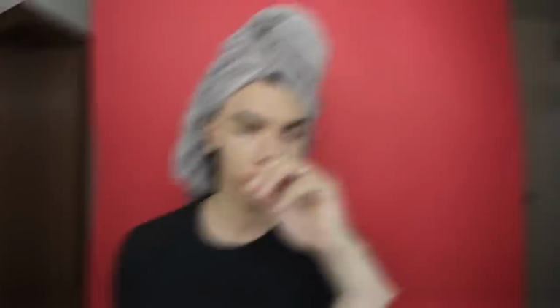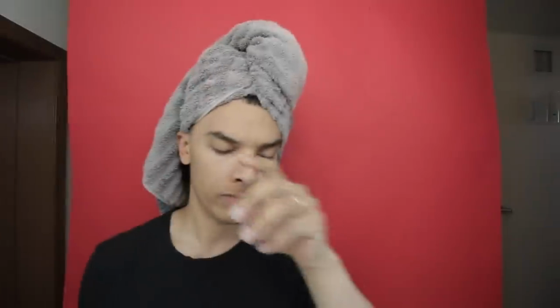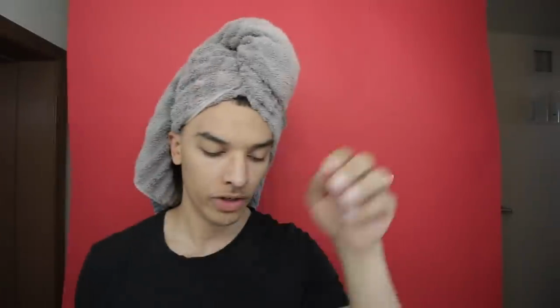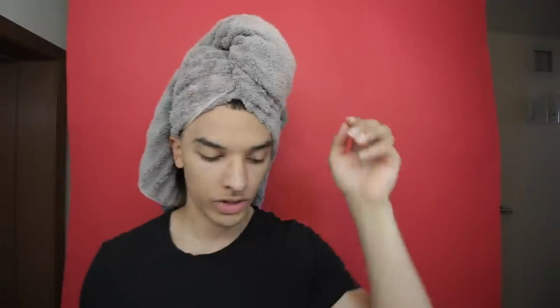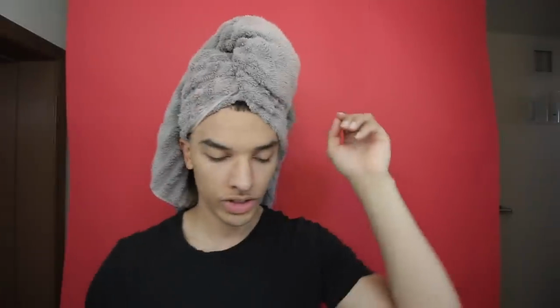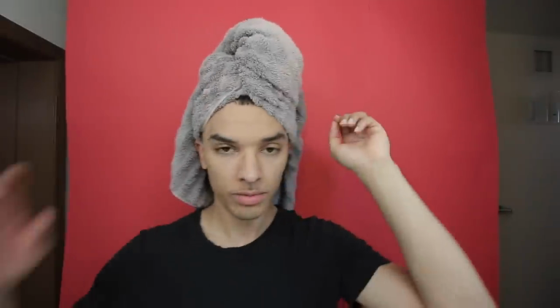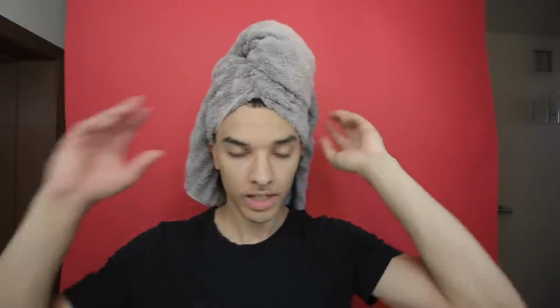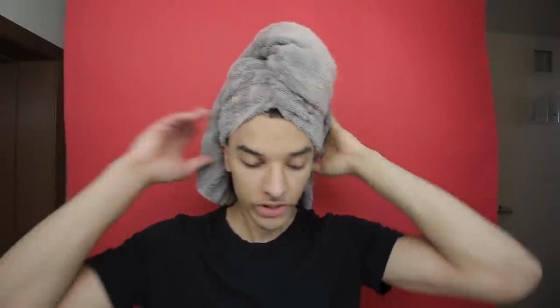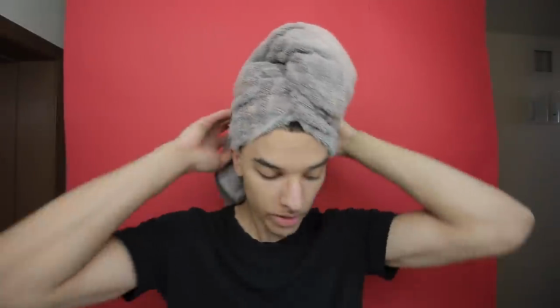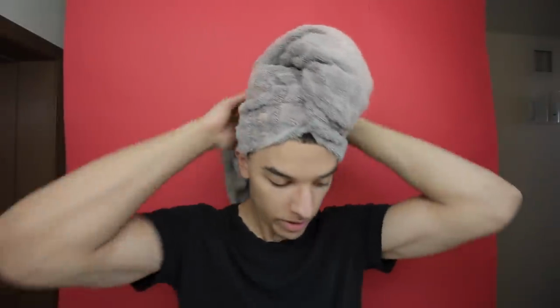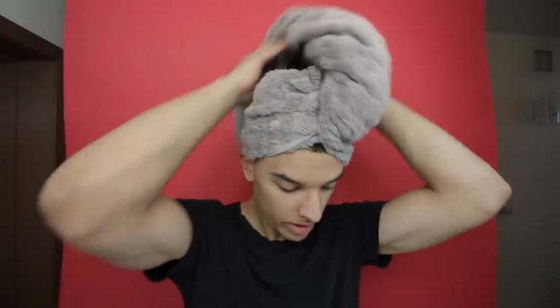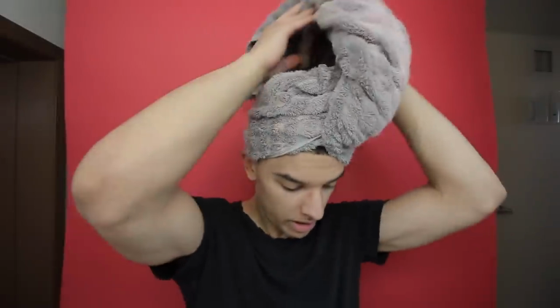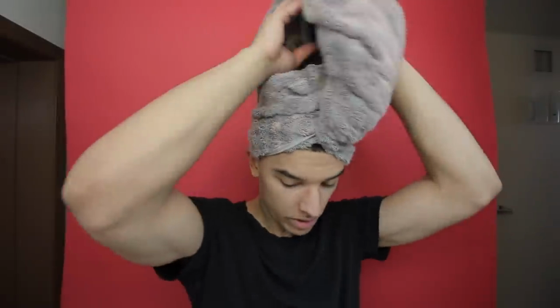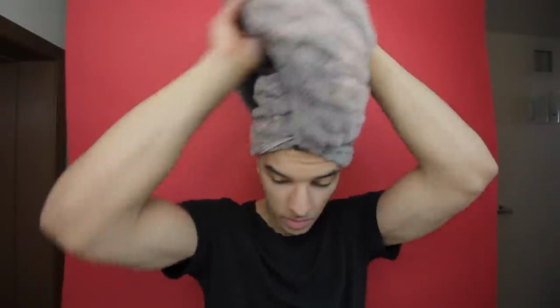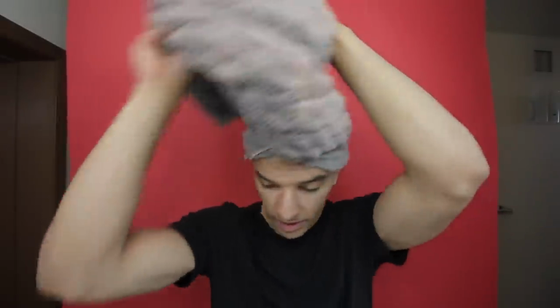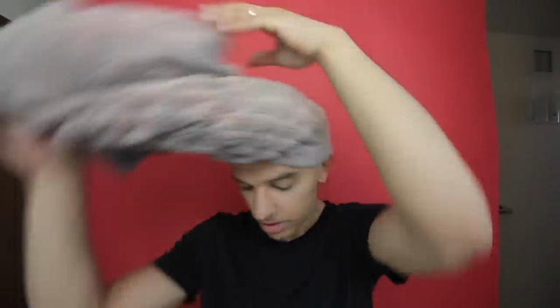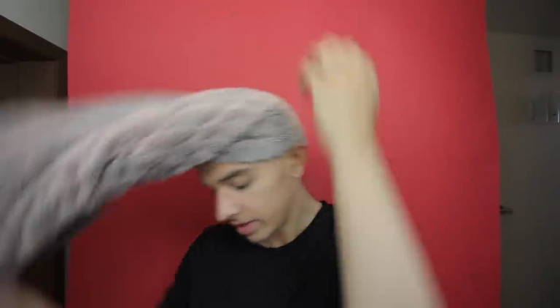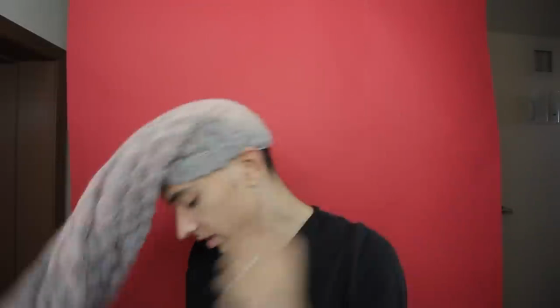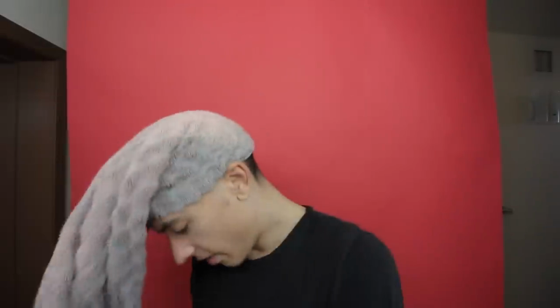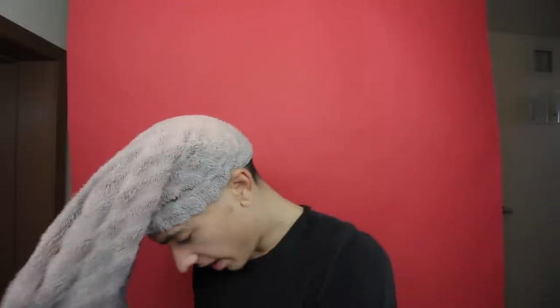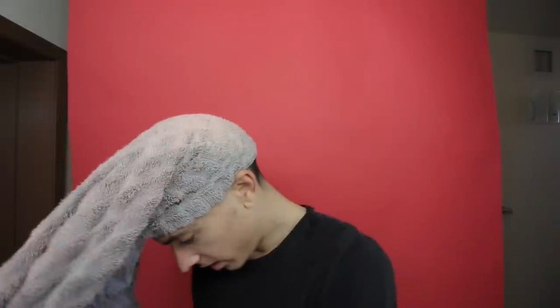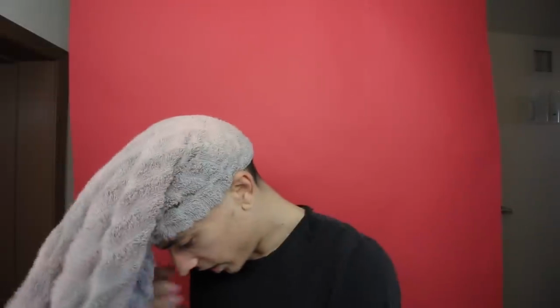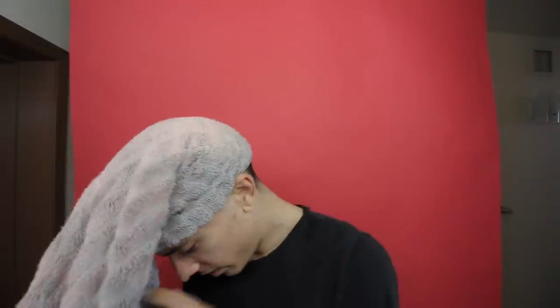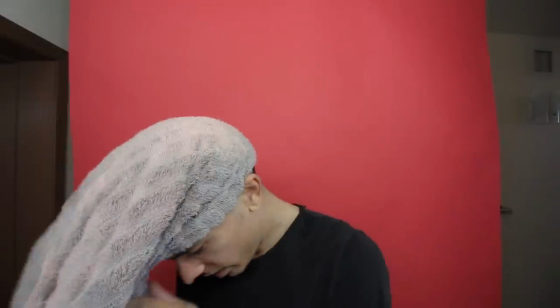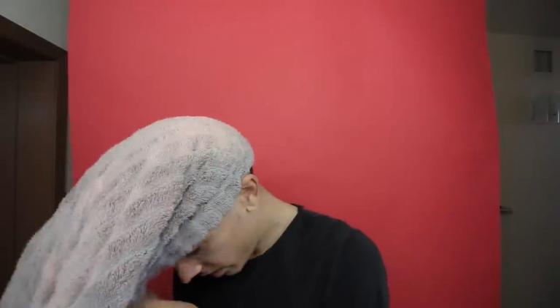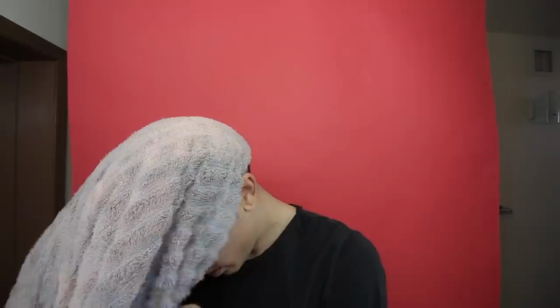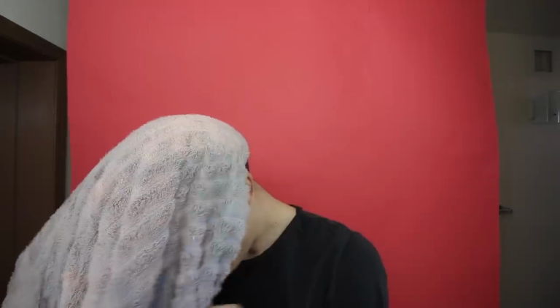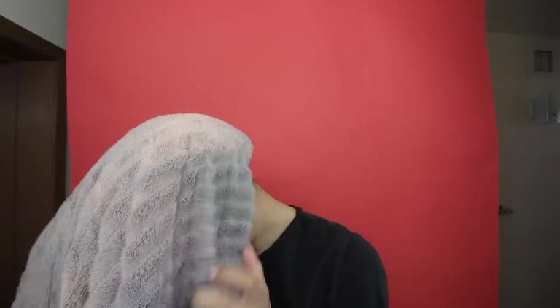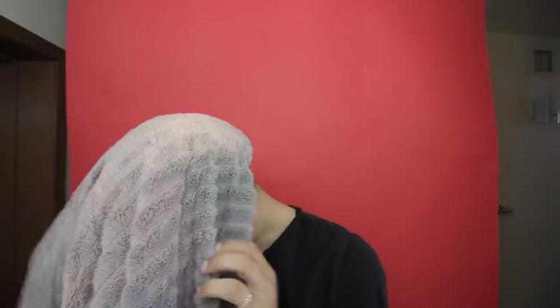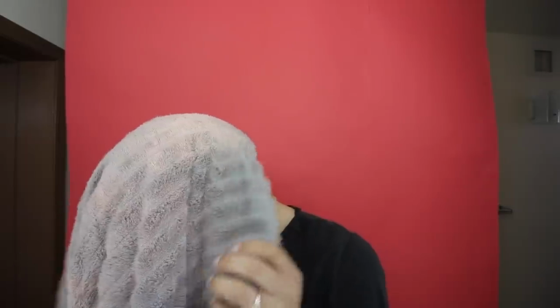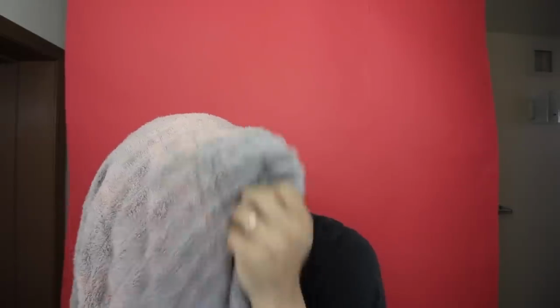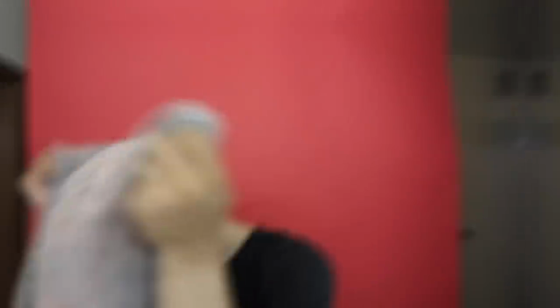All right y'all, just hopped out of the shower. This is what my hair looks like right out of the shower — it doesn't look as clunky.